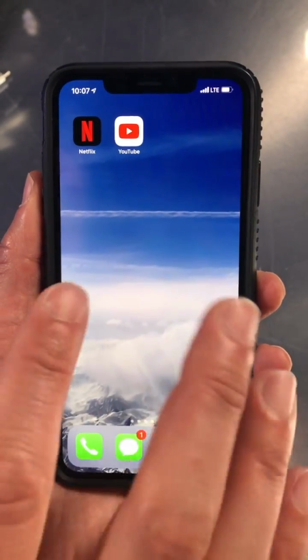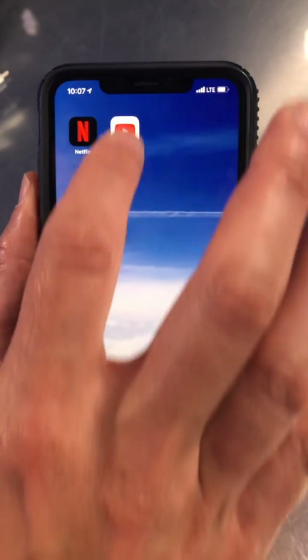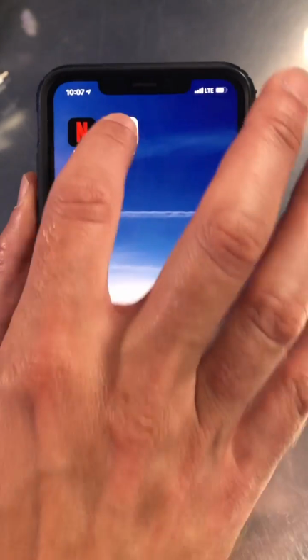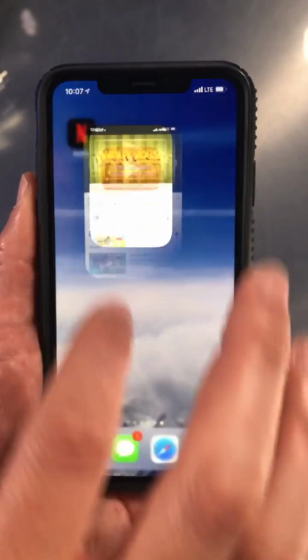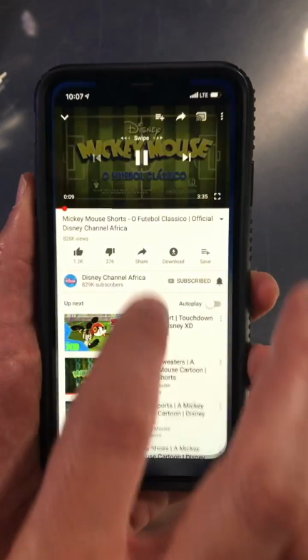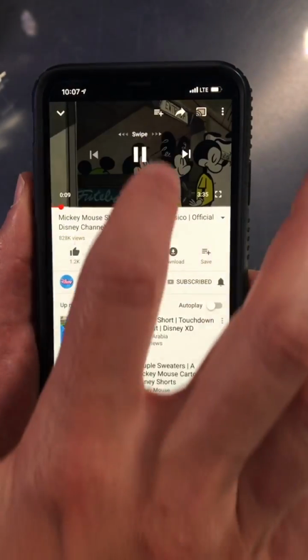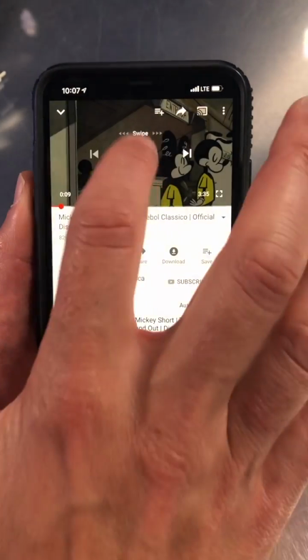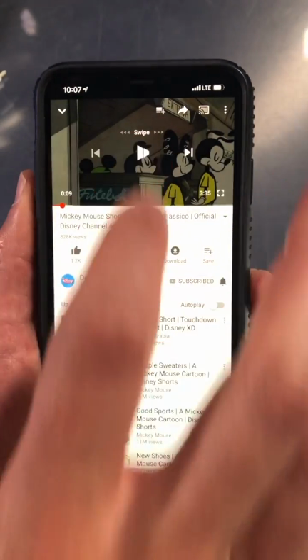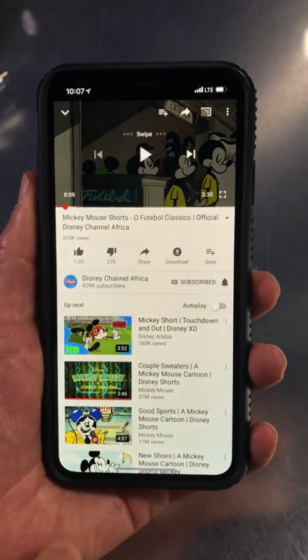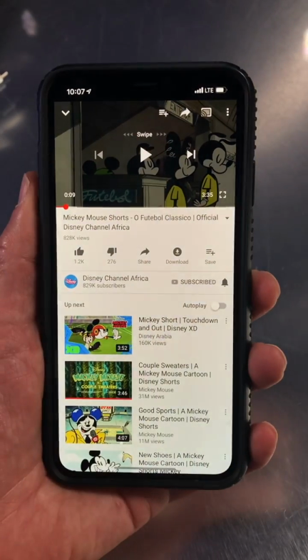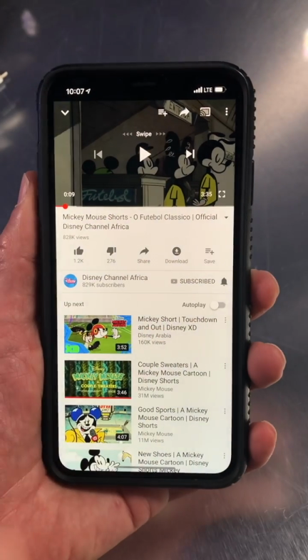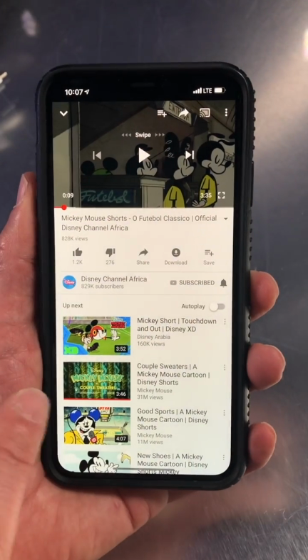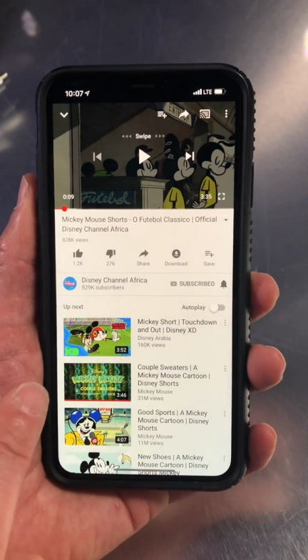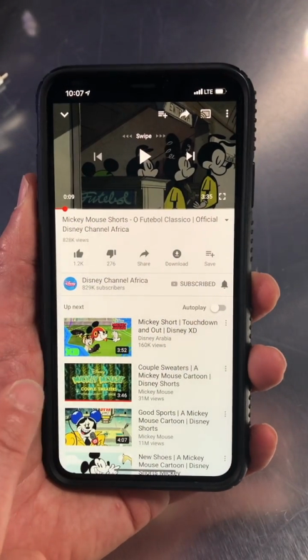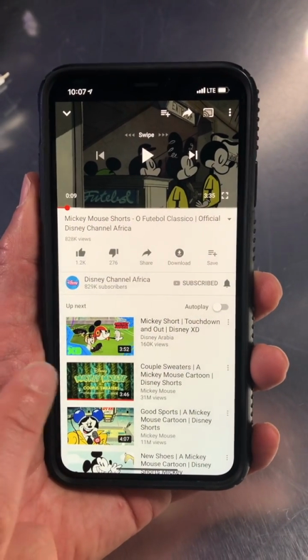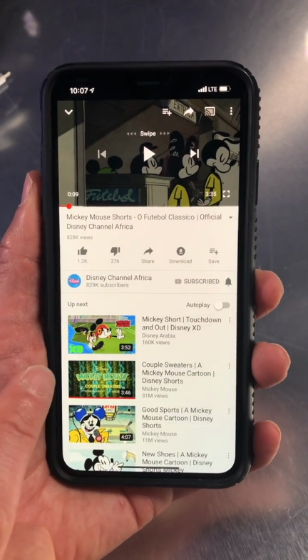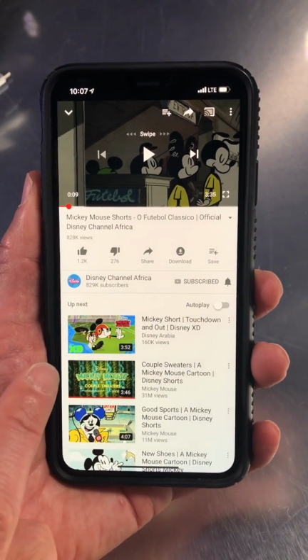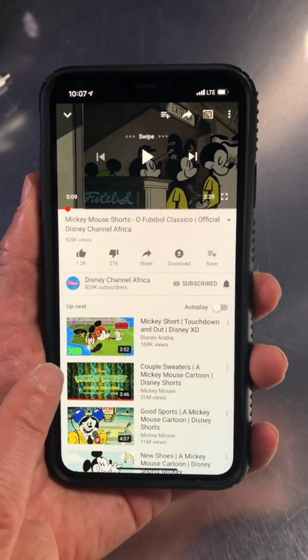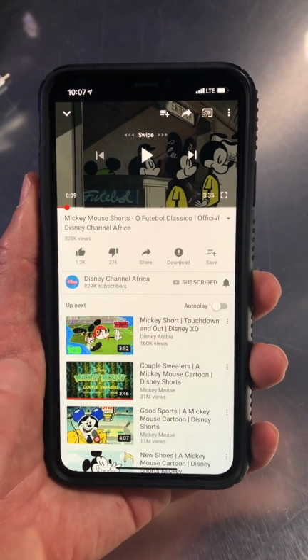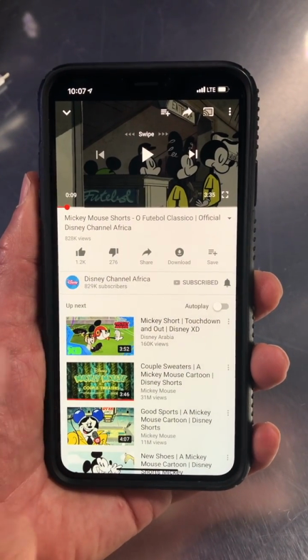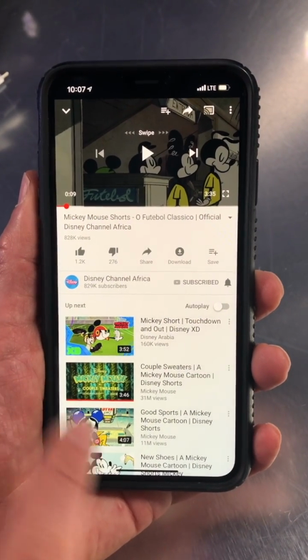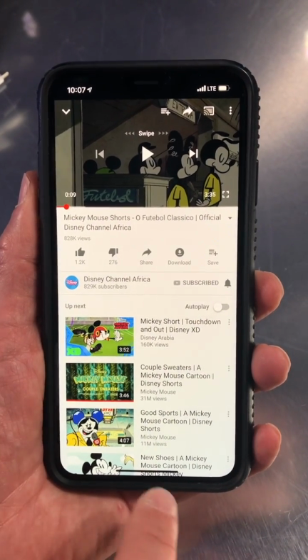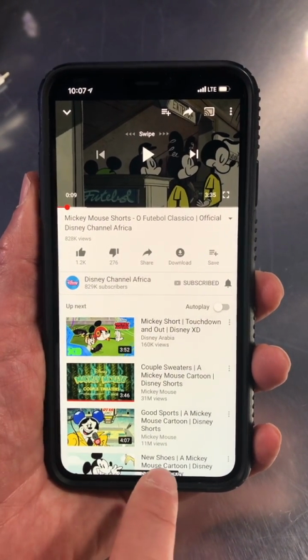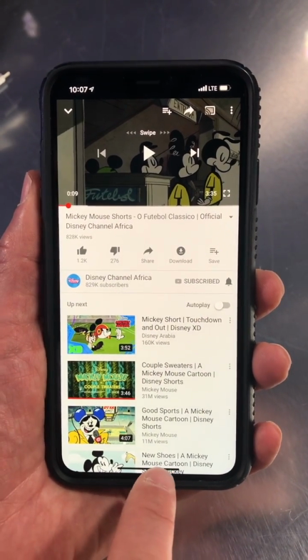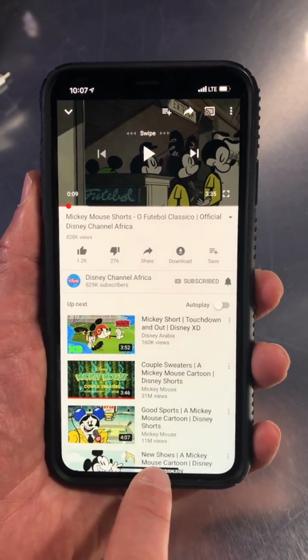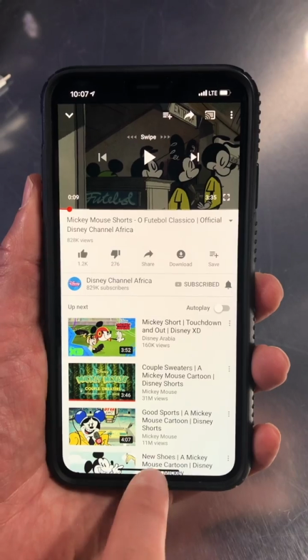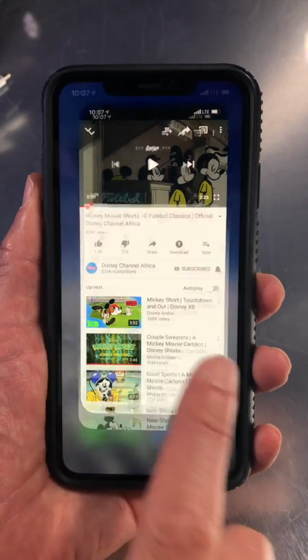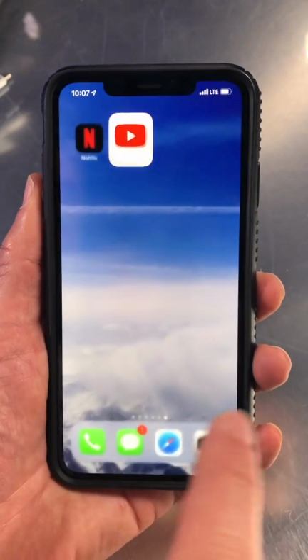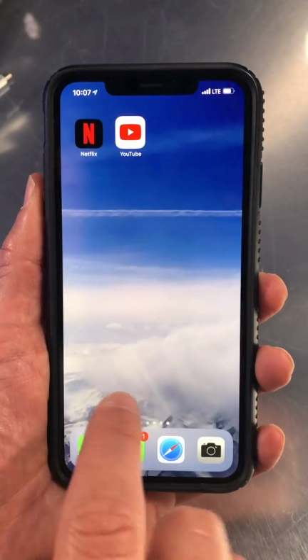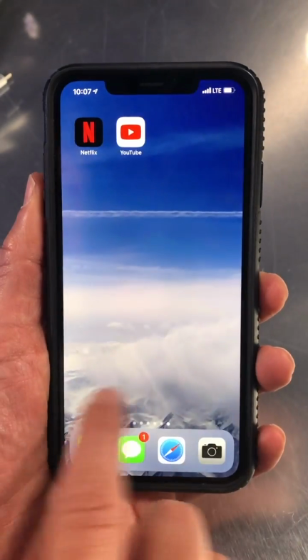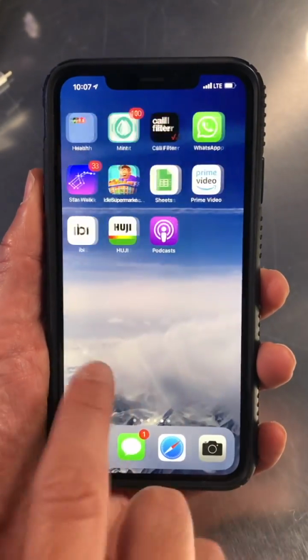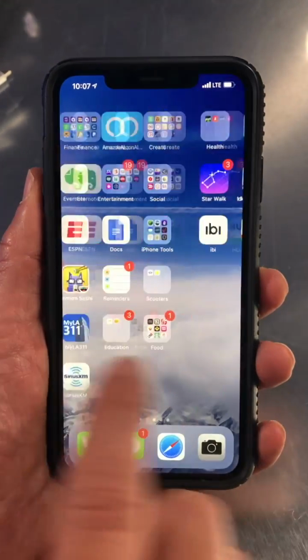Let me show you a way to stop that from happening, so when you open up this app, it stays in this app until you say it's time to get out.